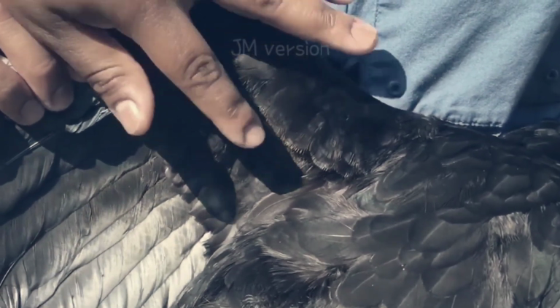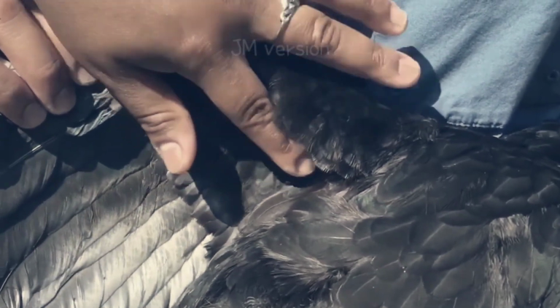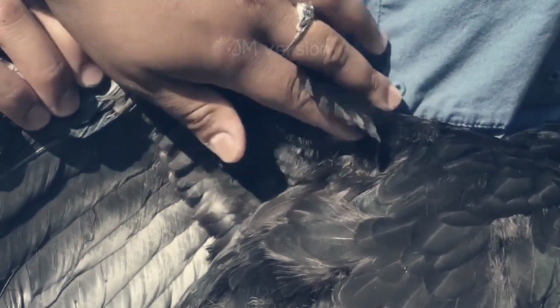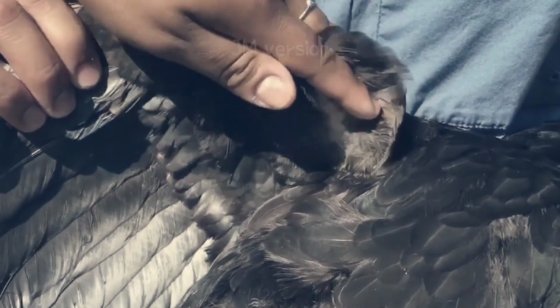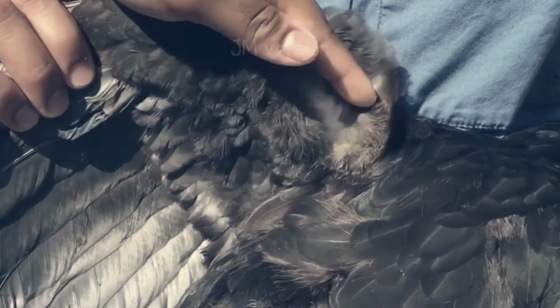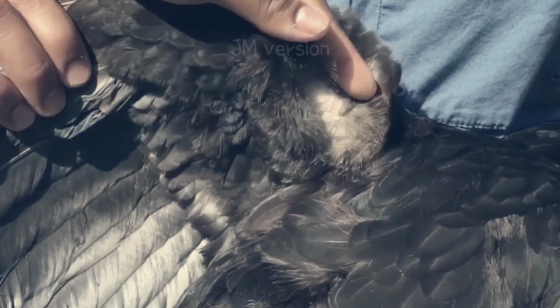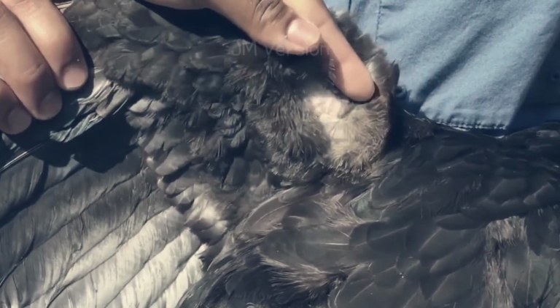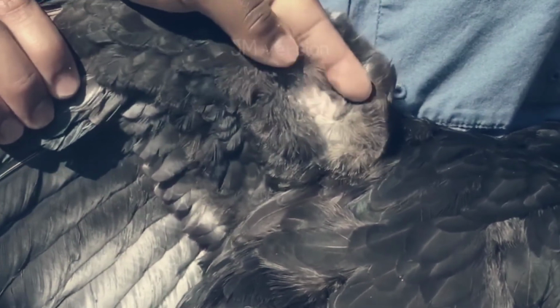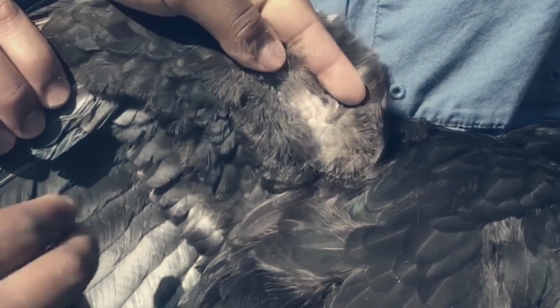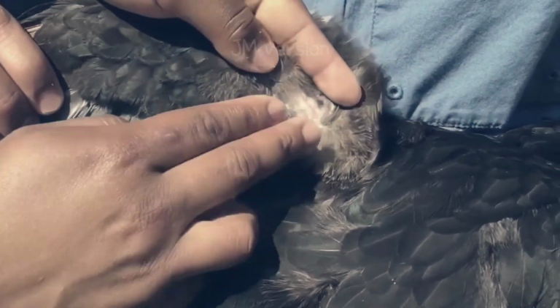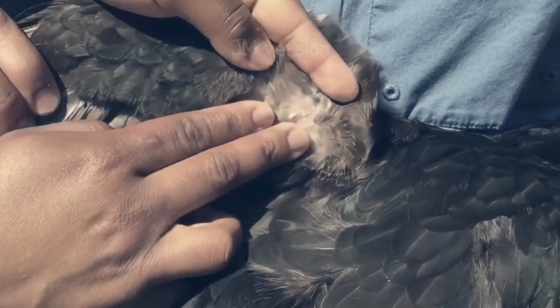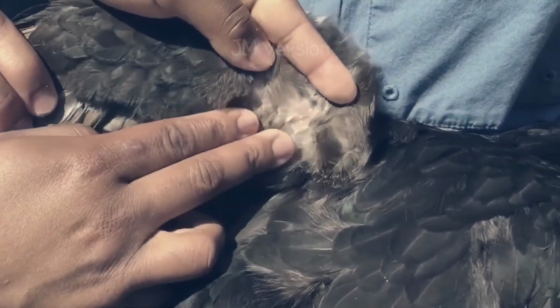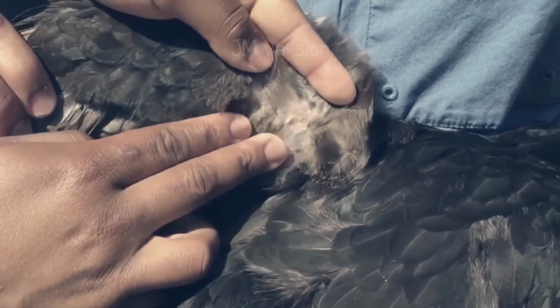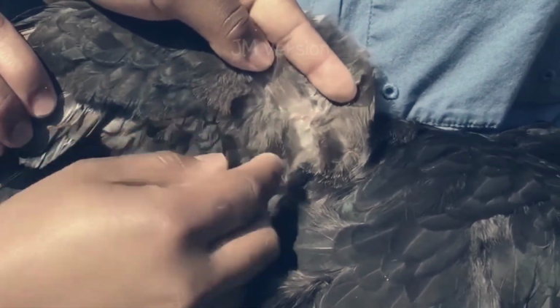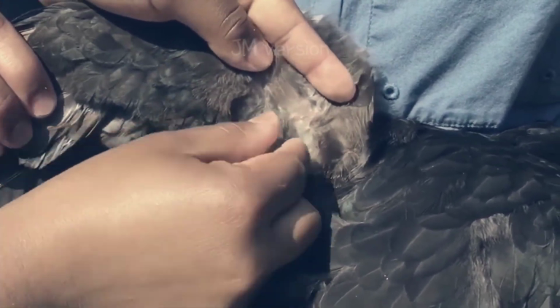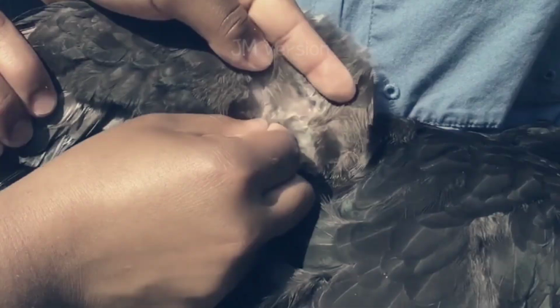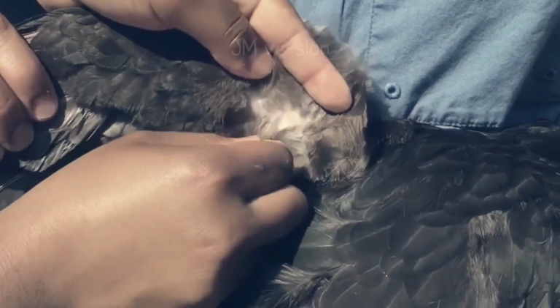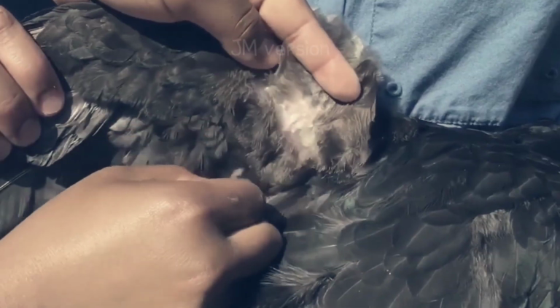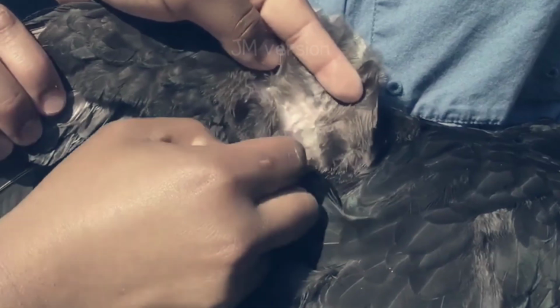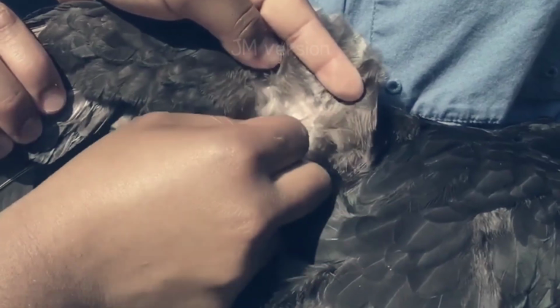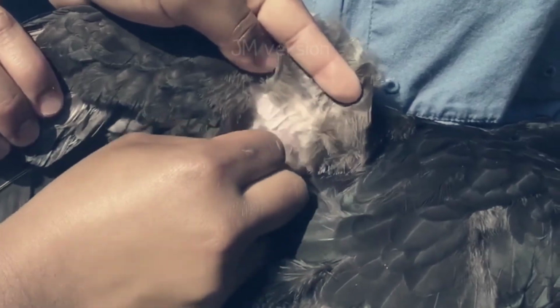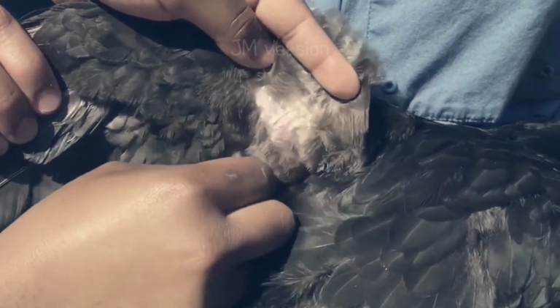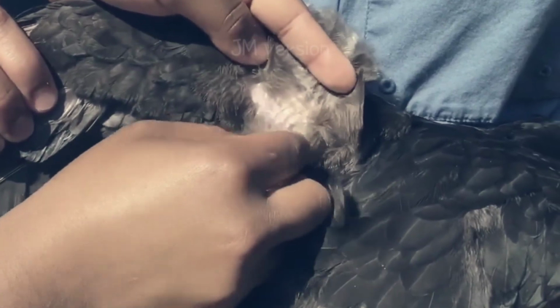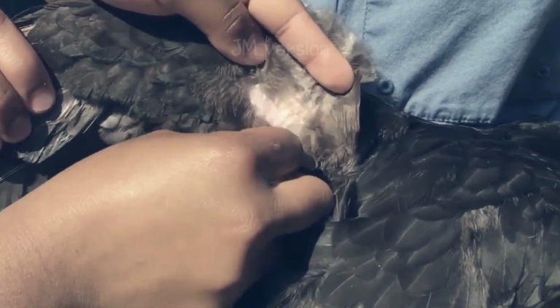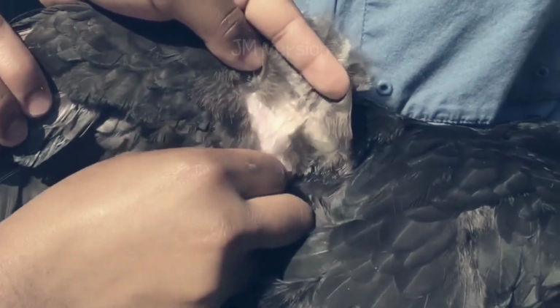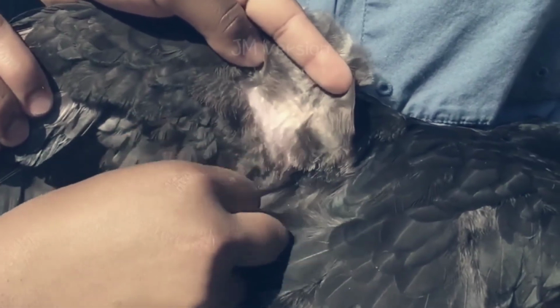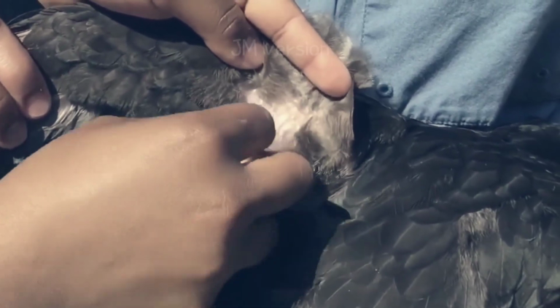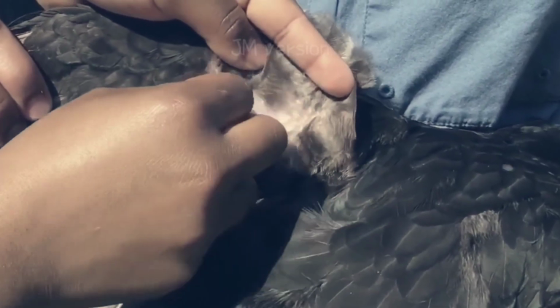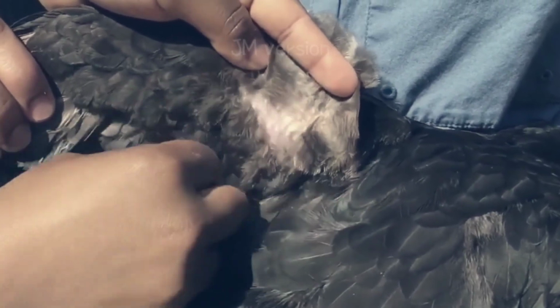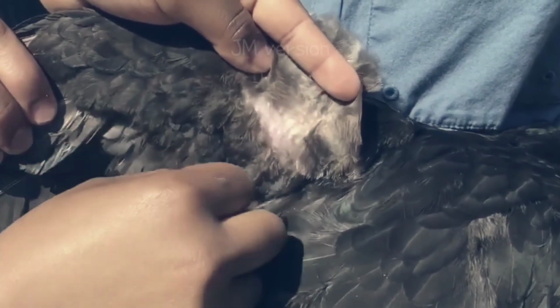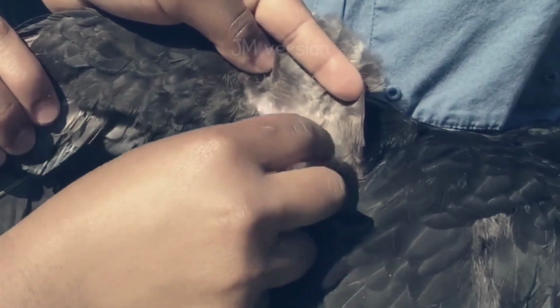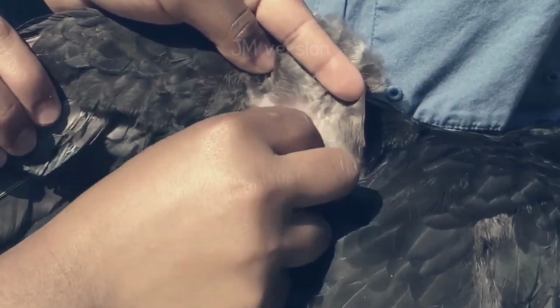Pluck a few of the smaller feathers in the wing web in order to allow your vaccine to come in direct contact with the skin surface.